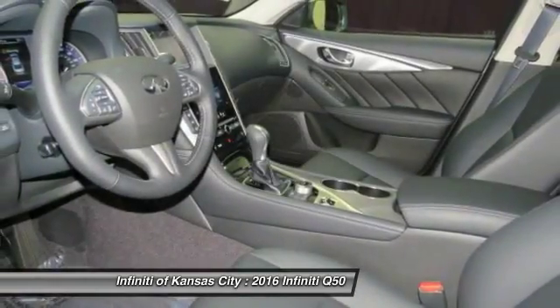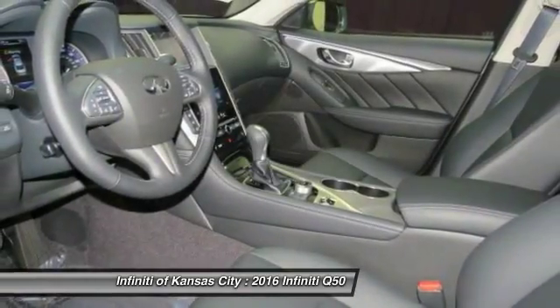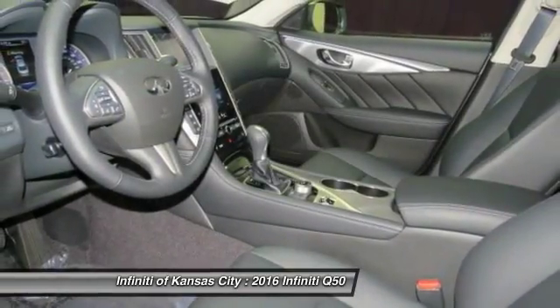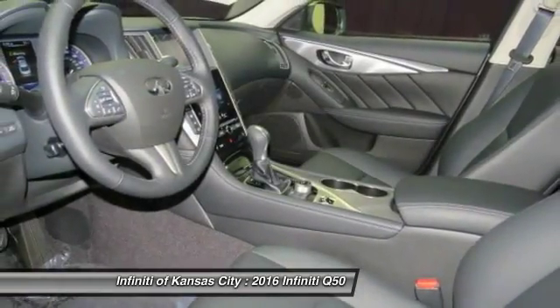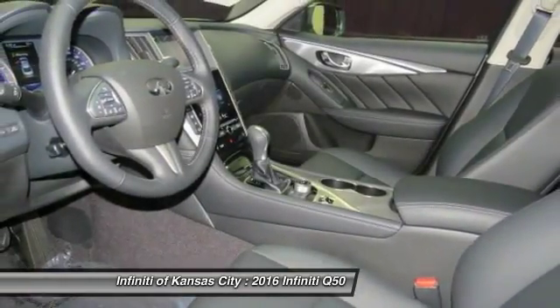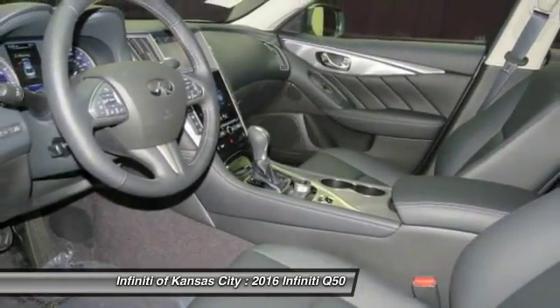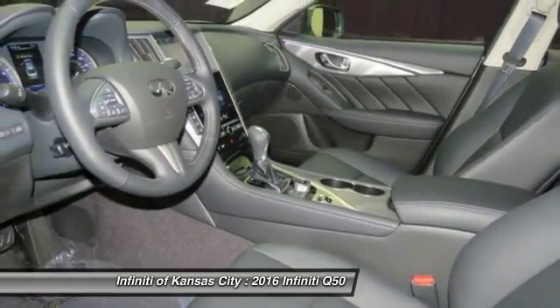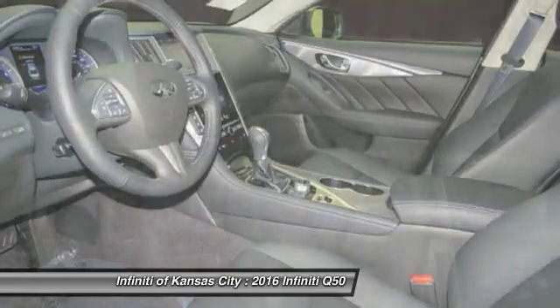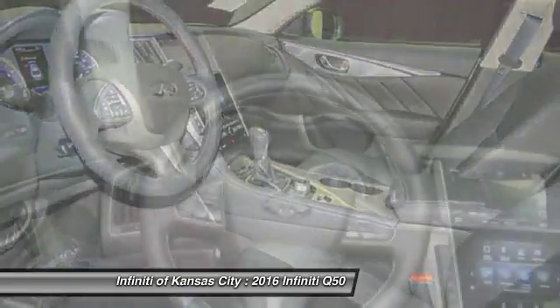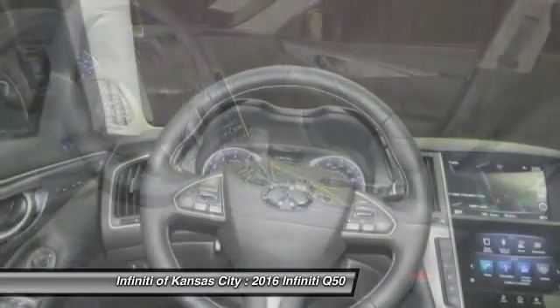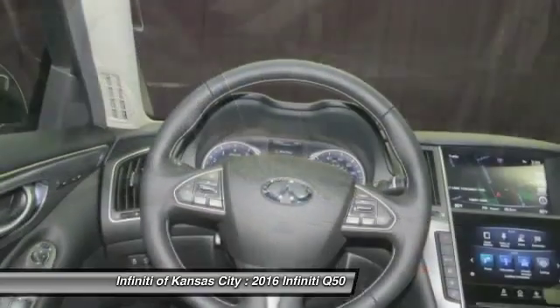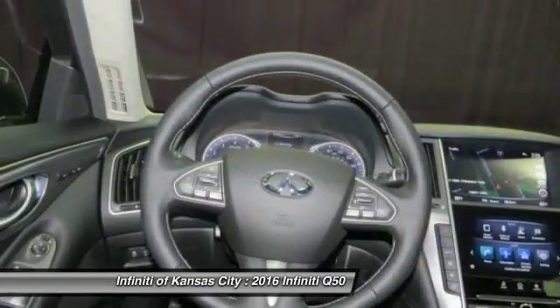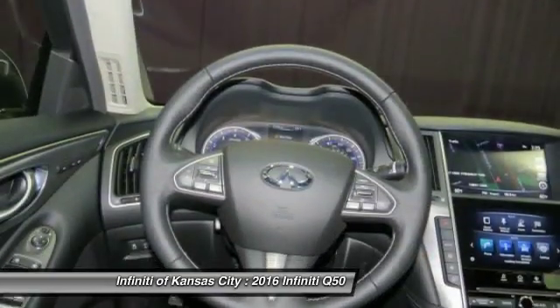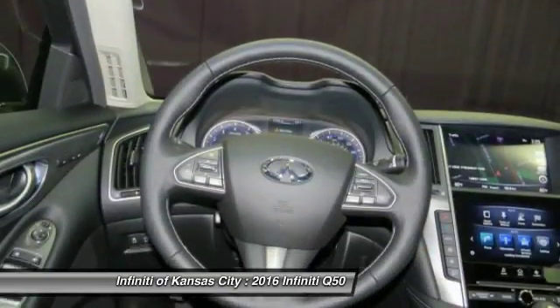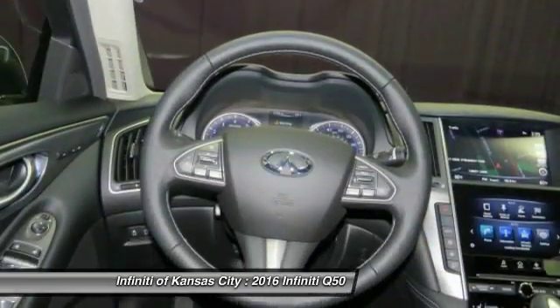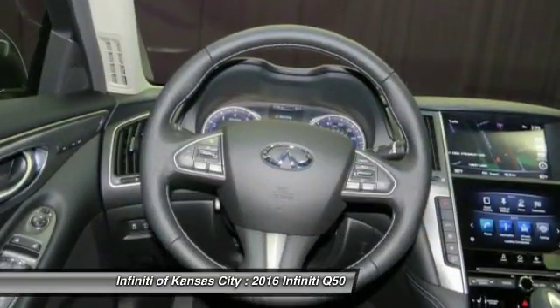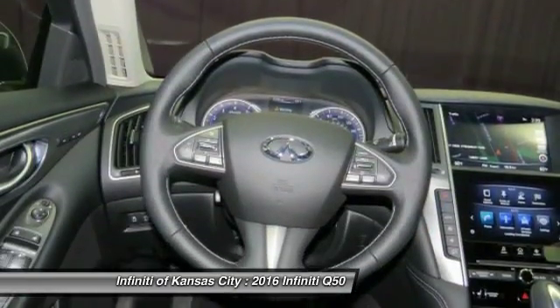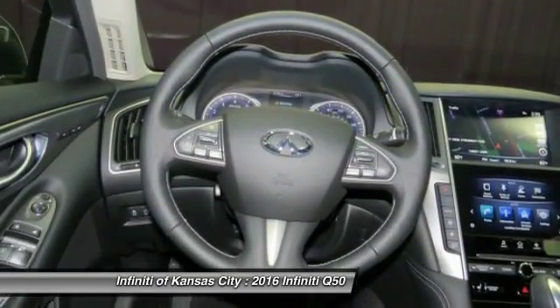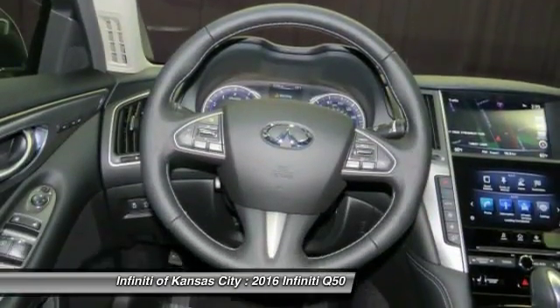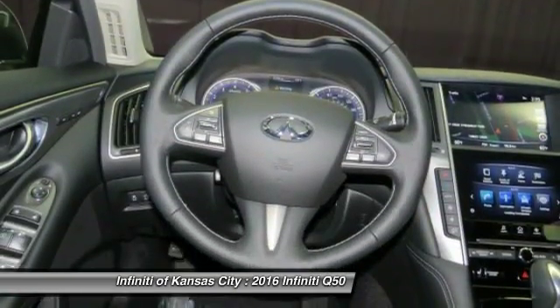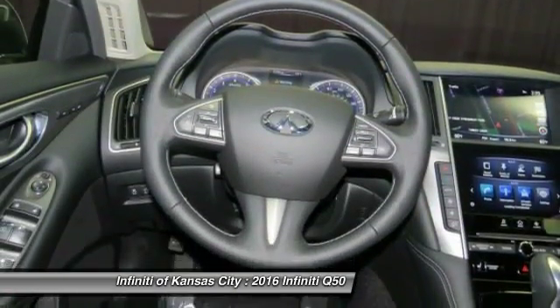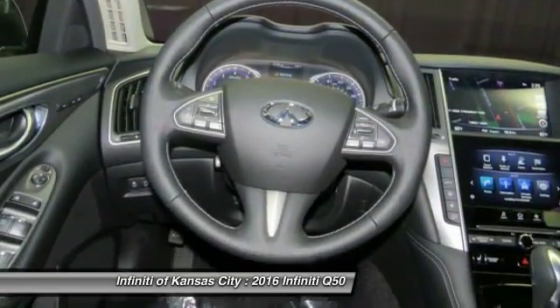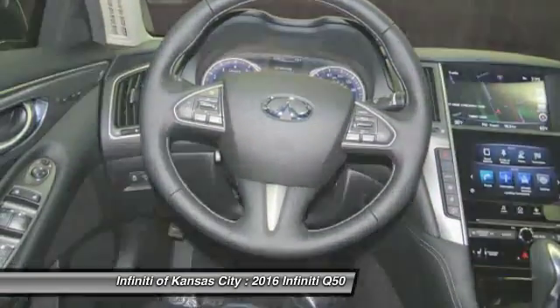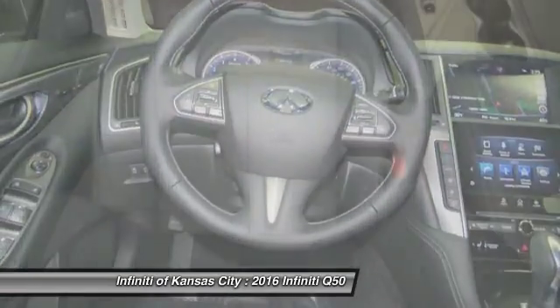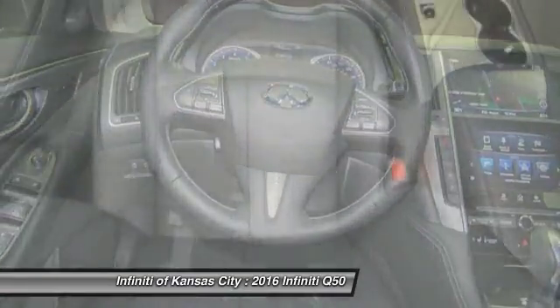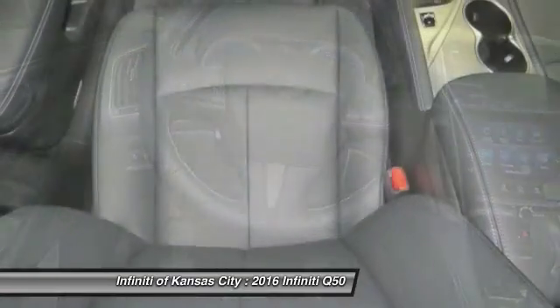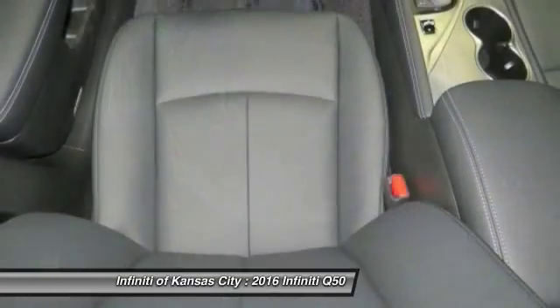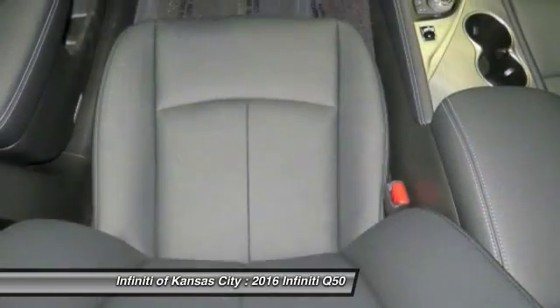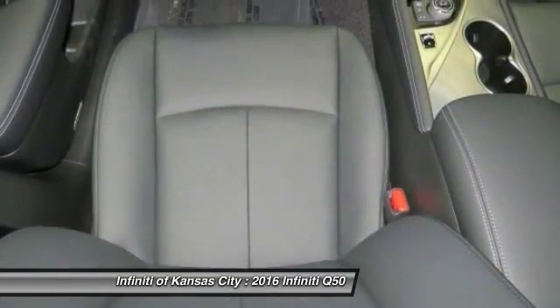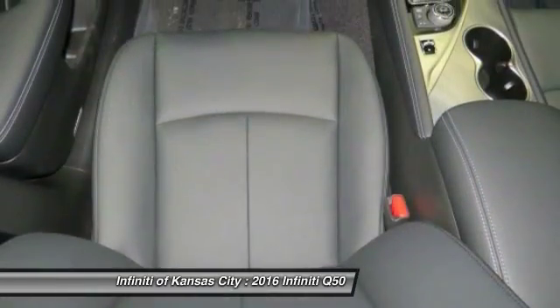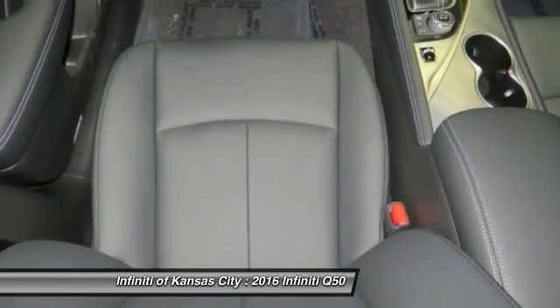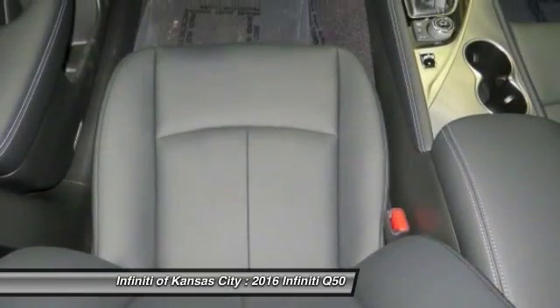Searching for a dependable vehicle that looks great too? You've found it, so stop in today. Your Metamate.